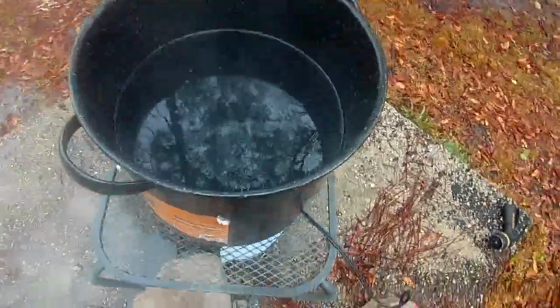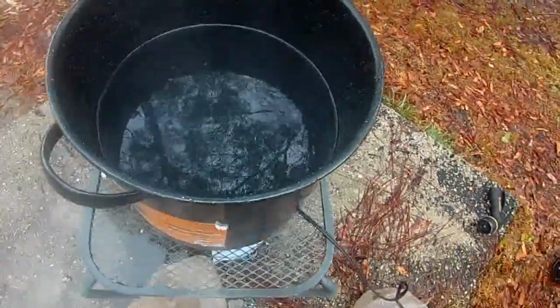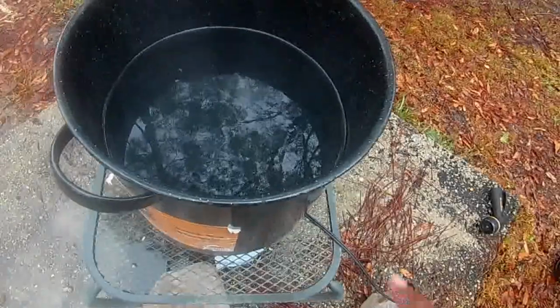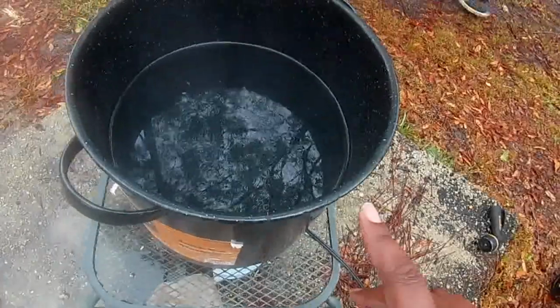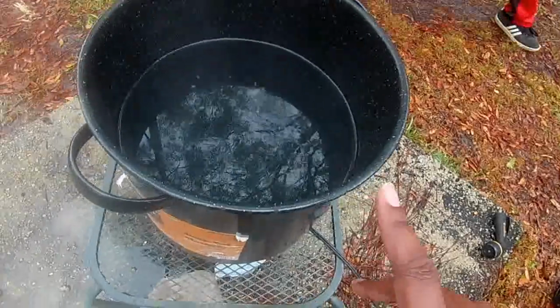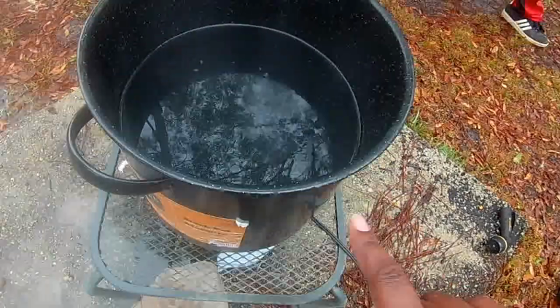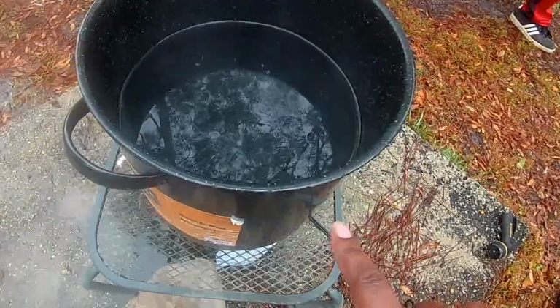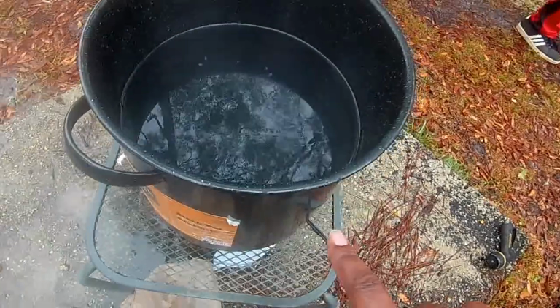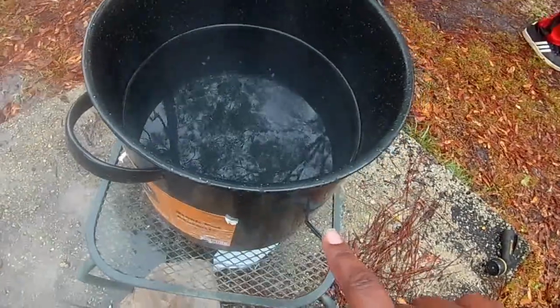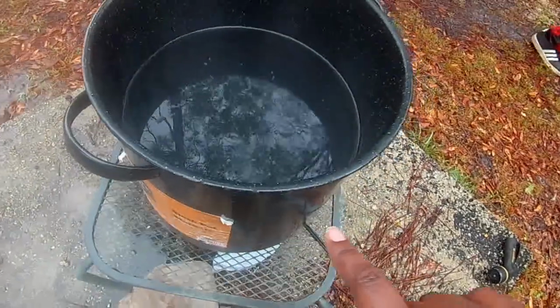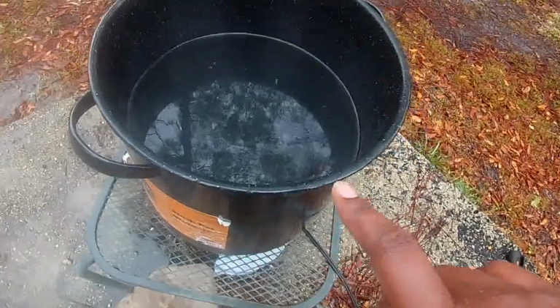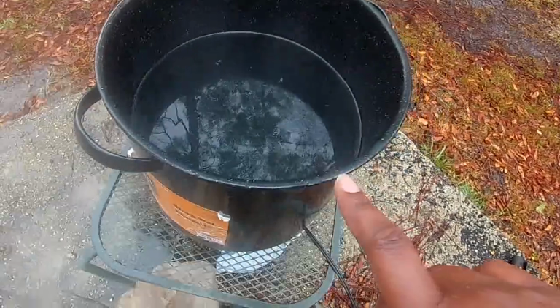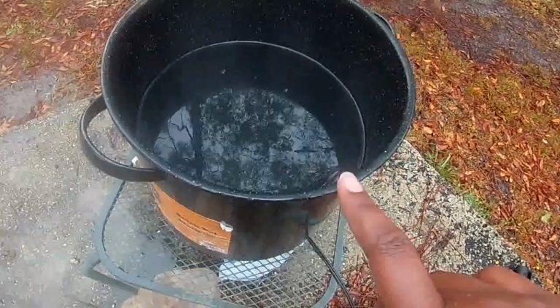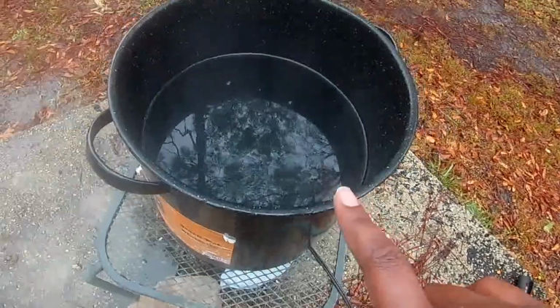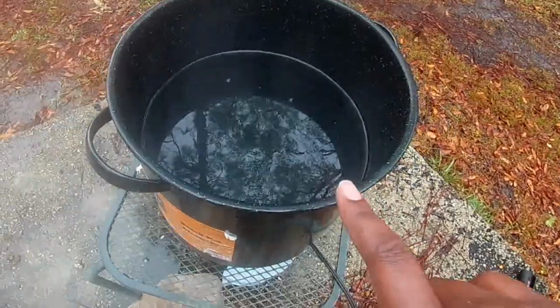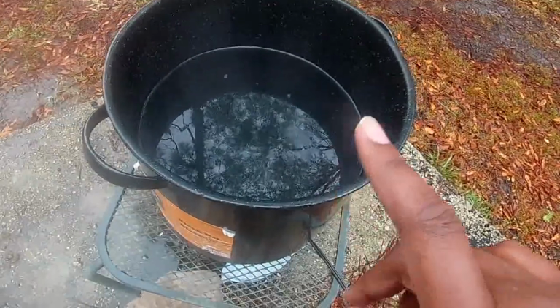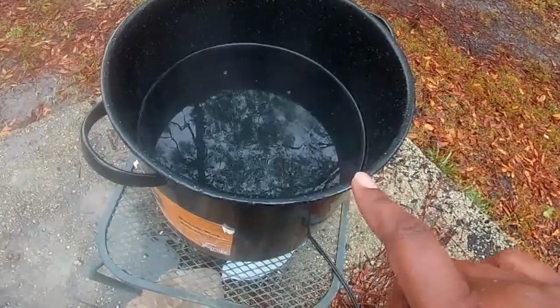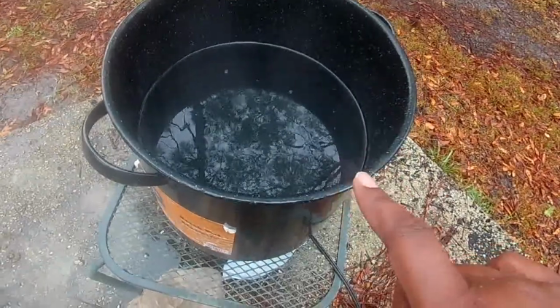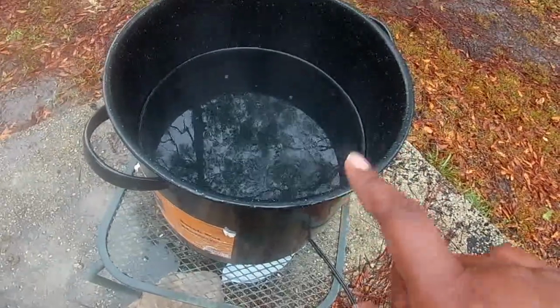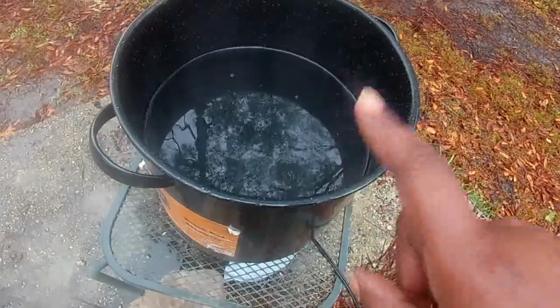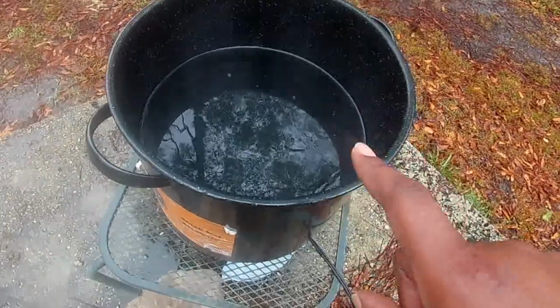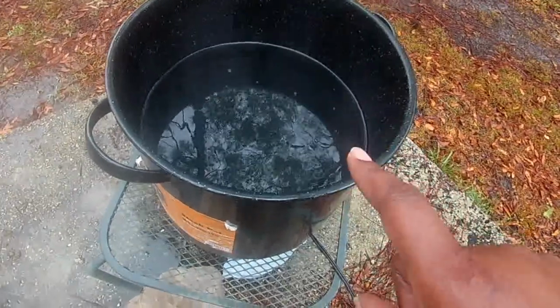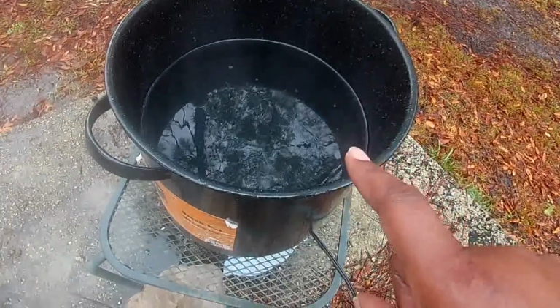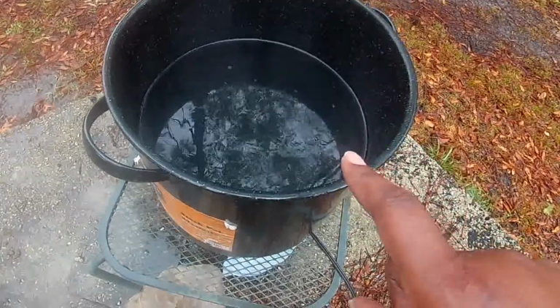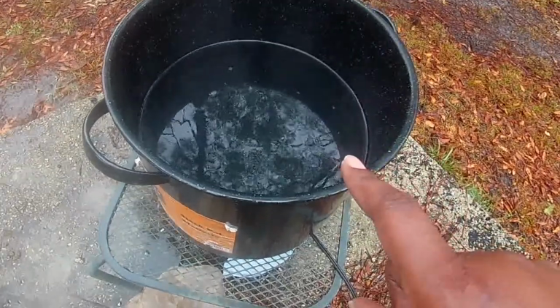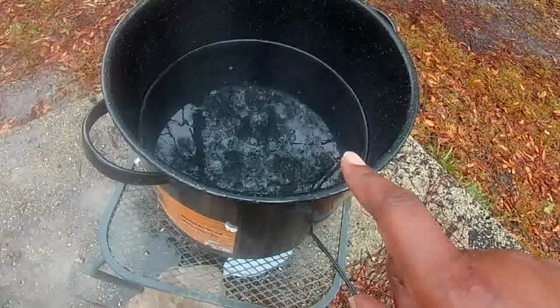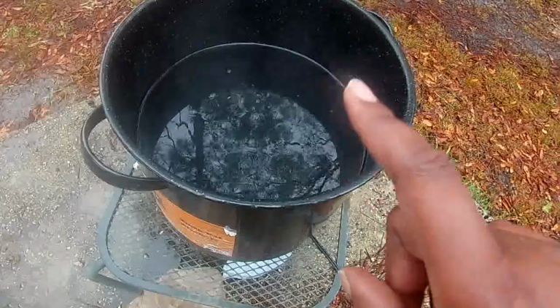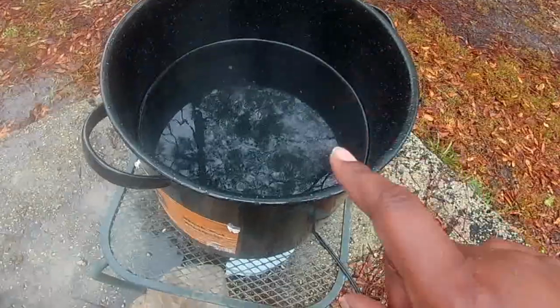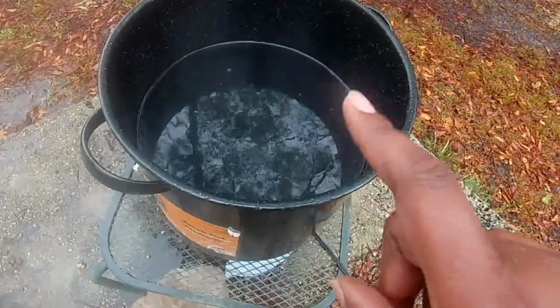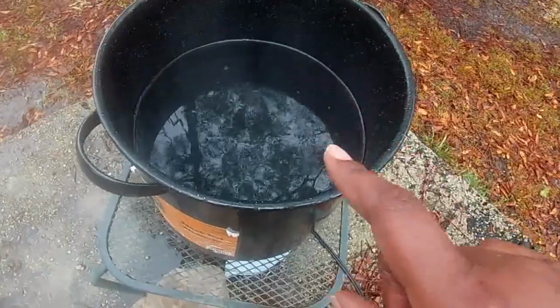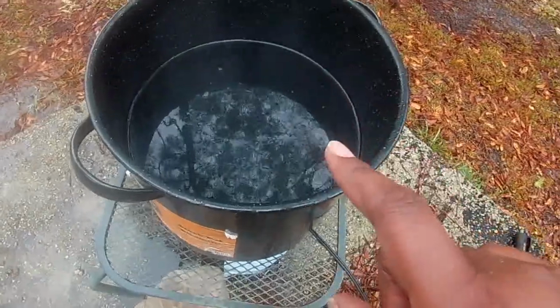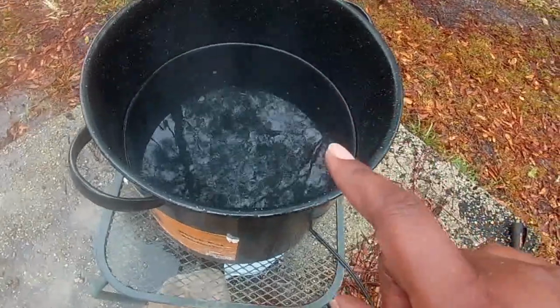Here is our stock pot and it's boiling, so we can dip the chickens inside the hot boiling water to help get the feathers off.